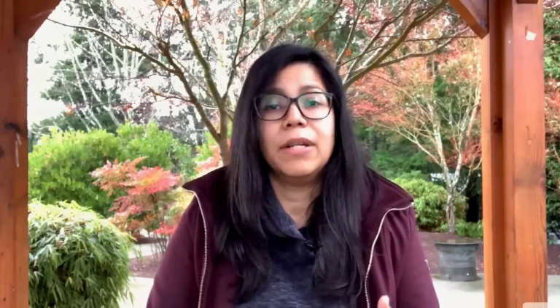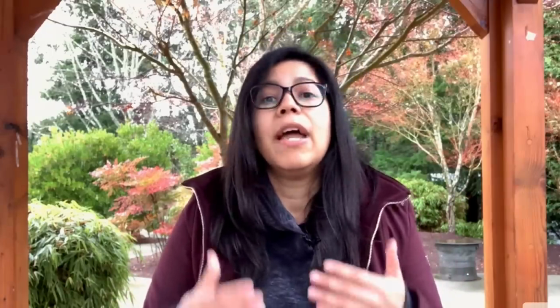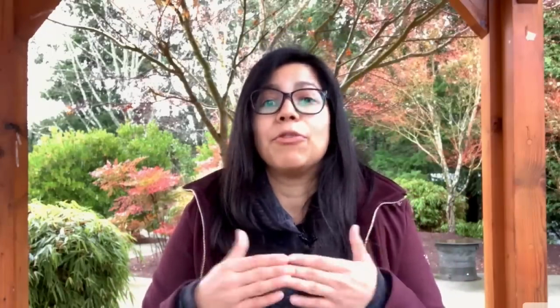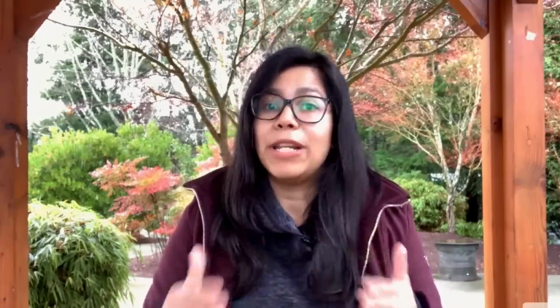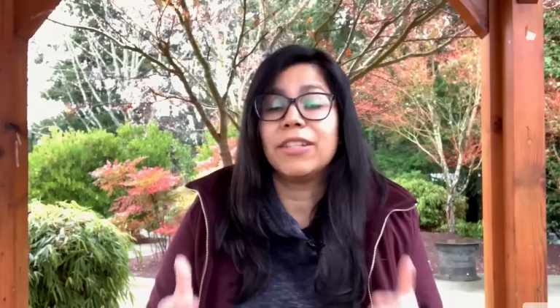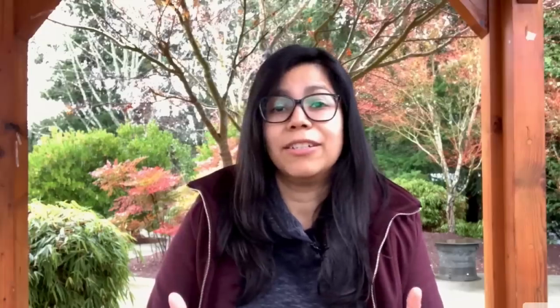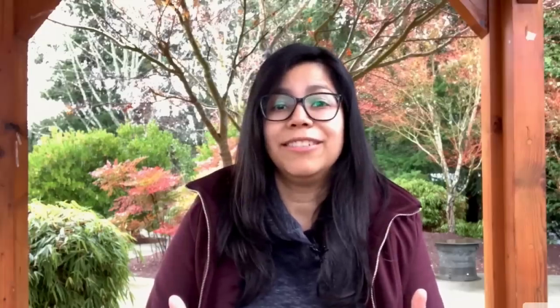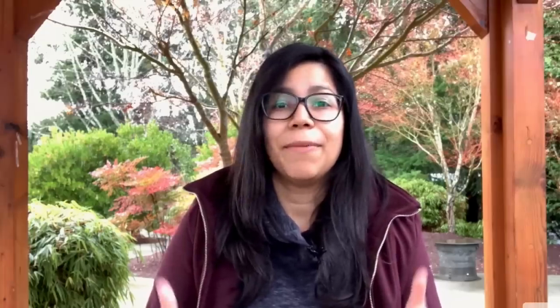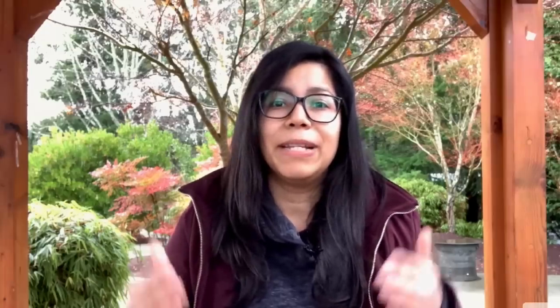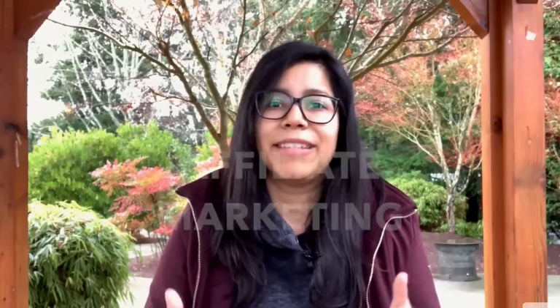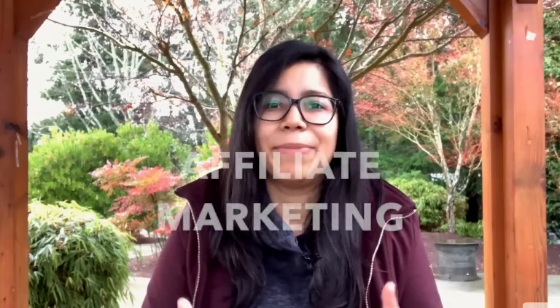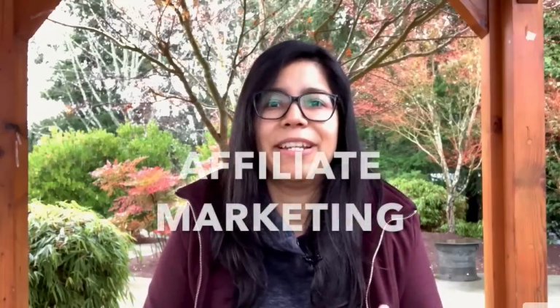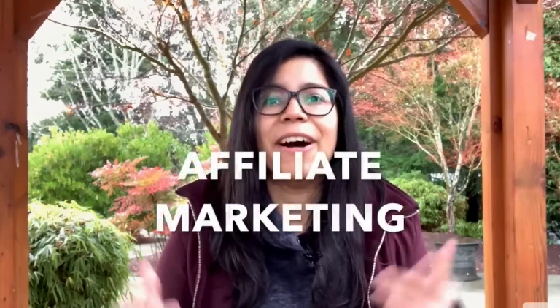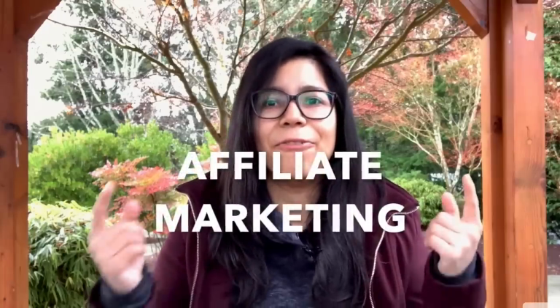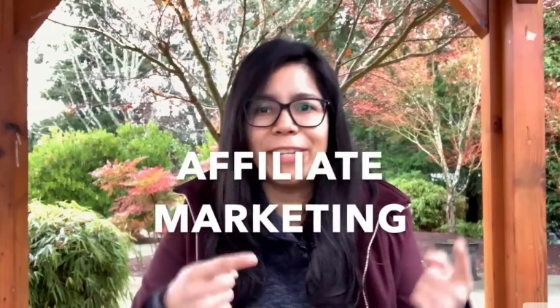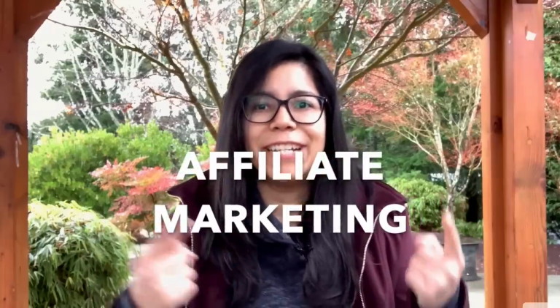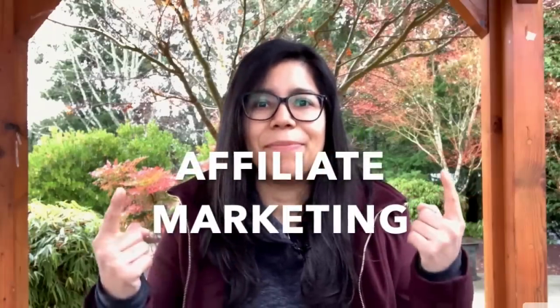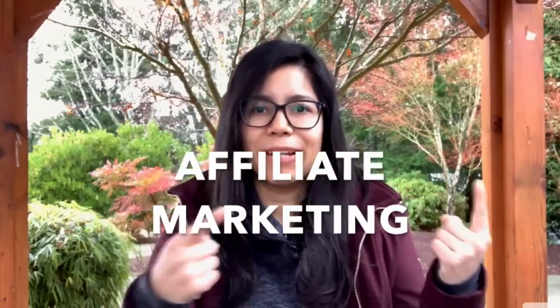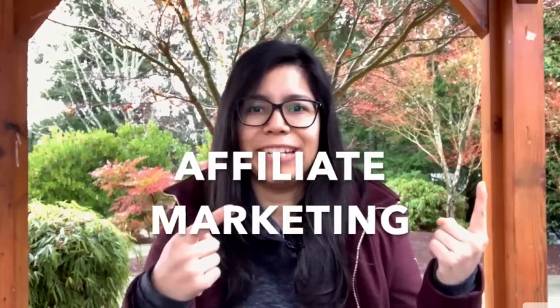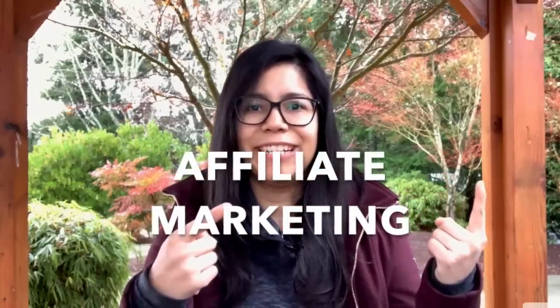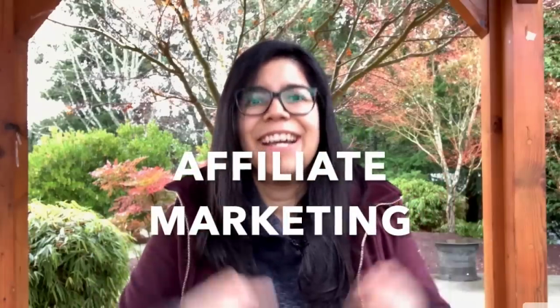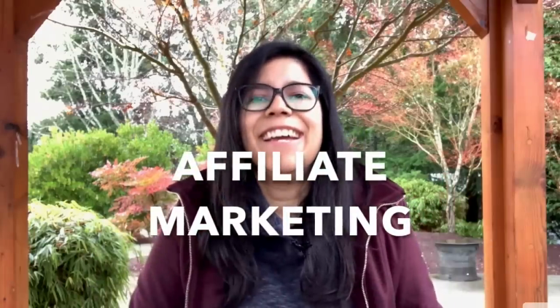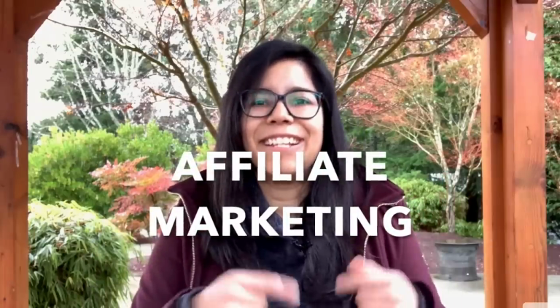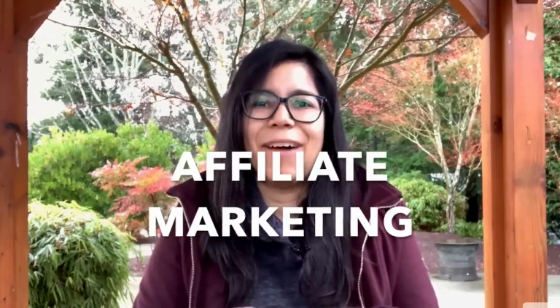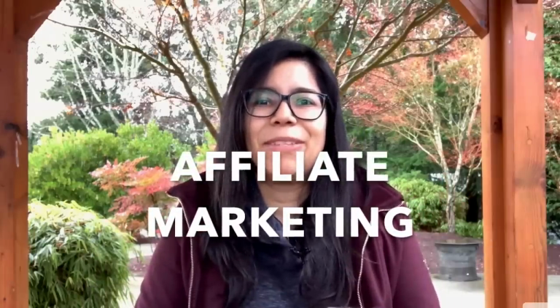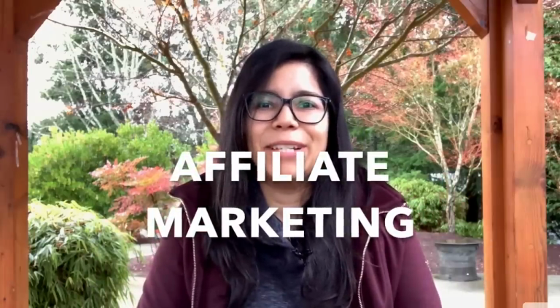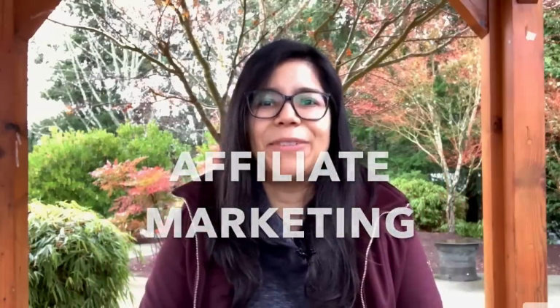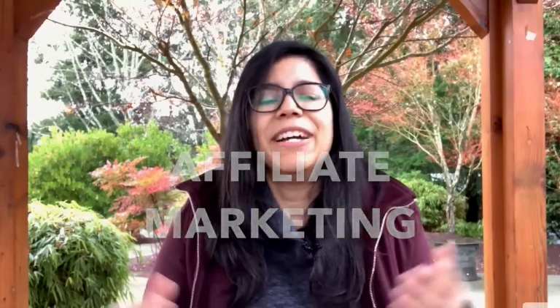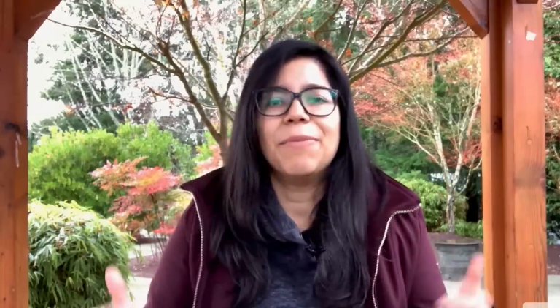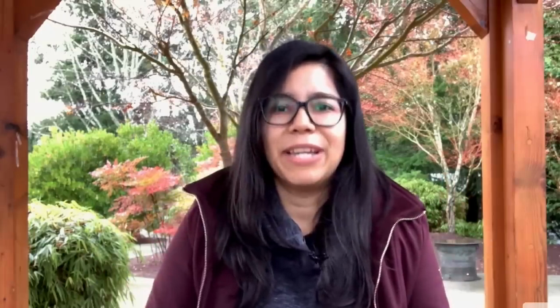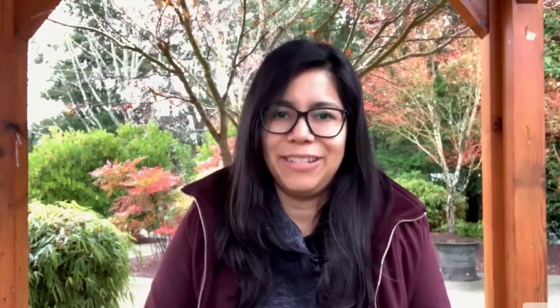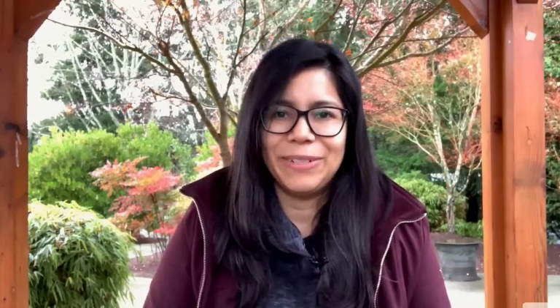If you're ready to learn, please type "affiliate marketing" in the comments below and we'll get into it.